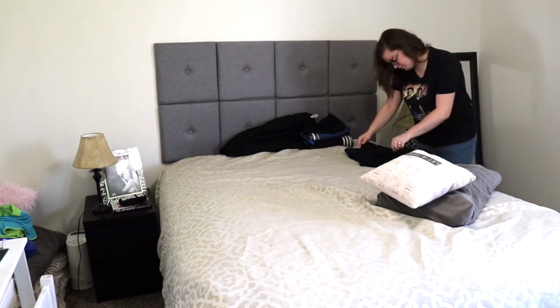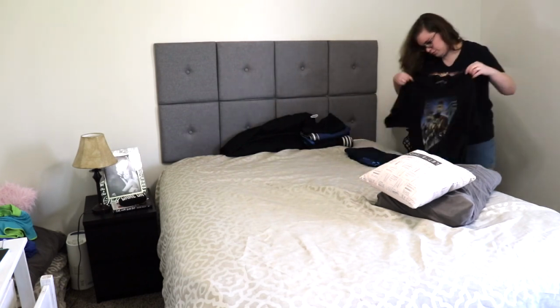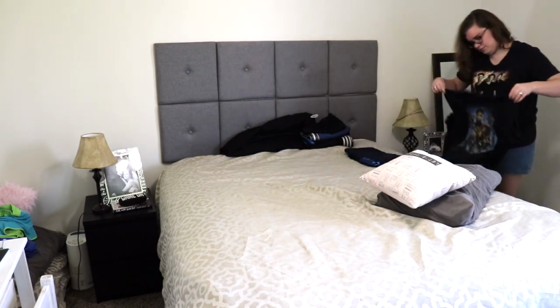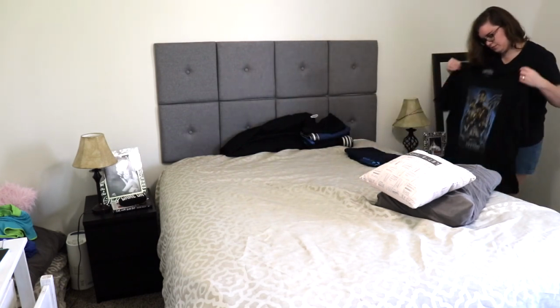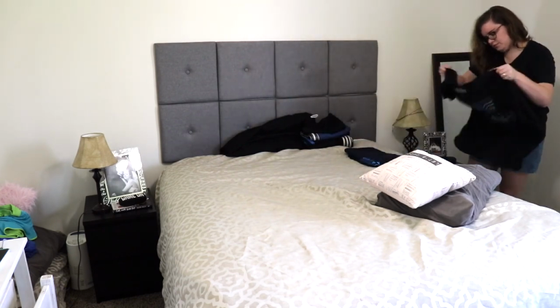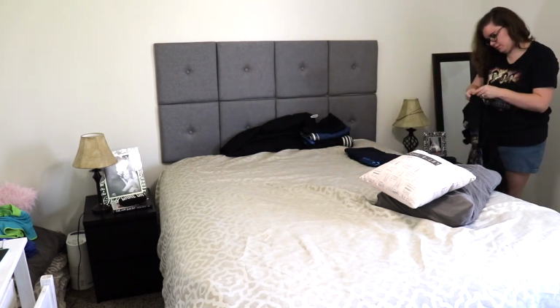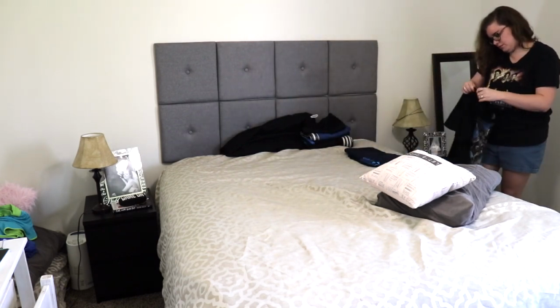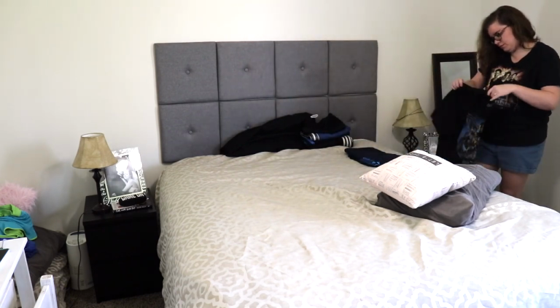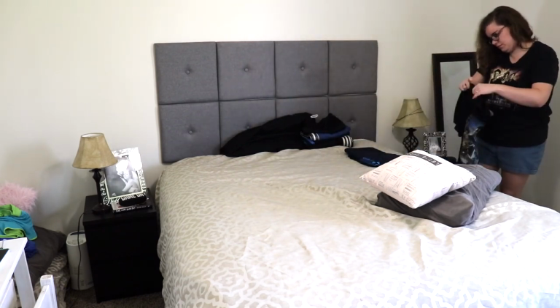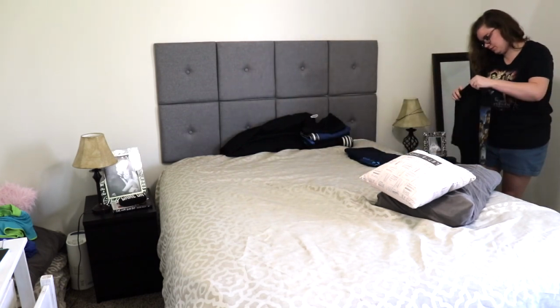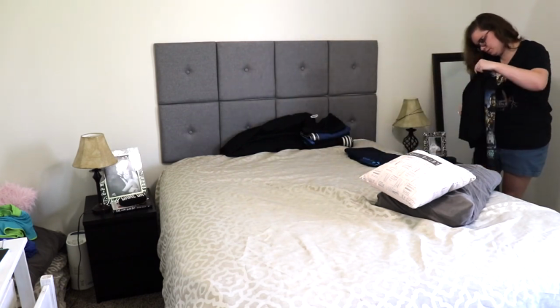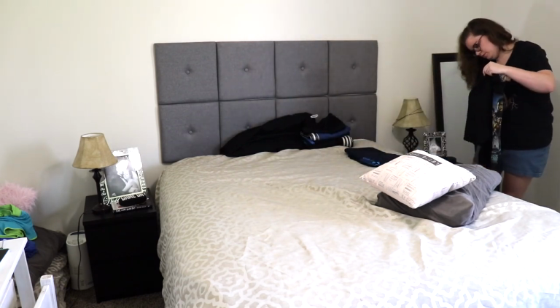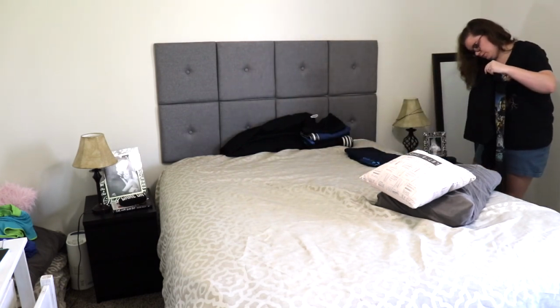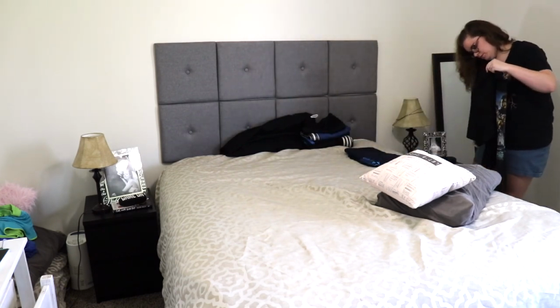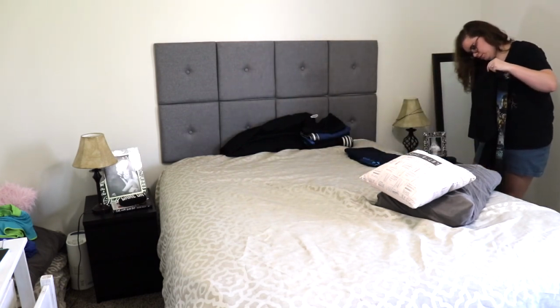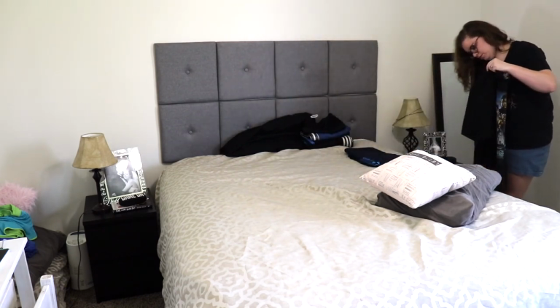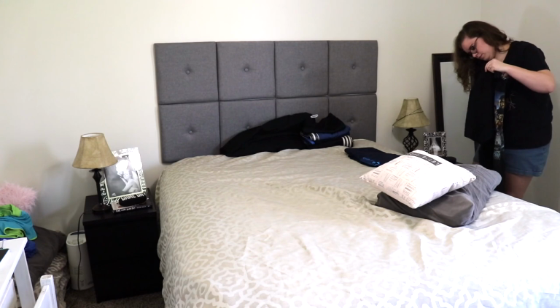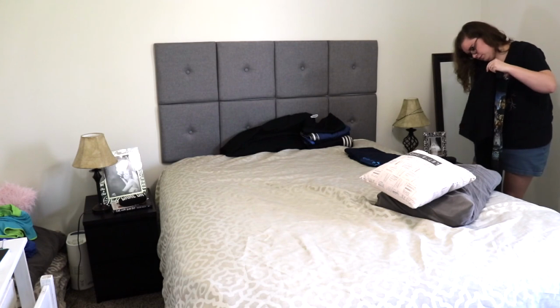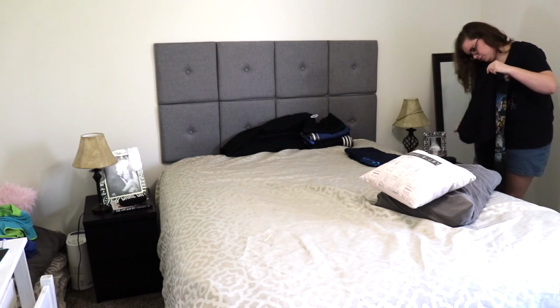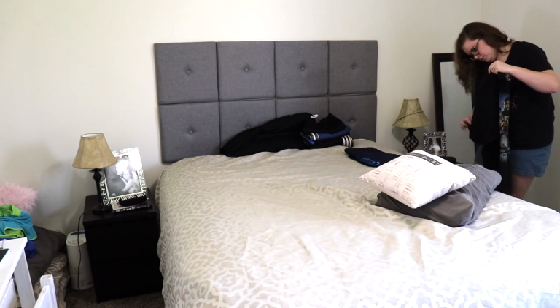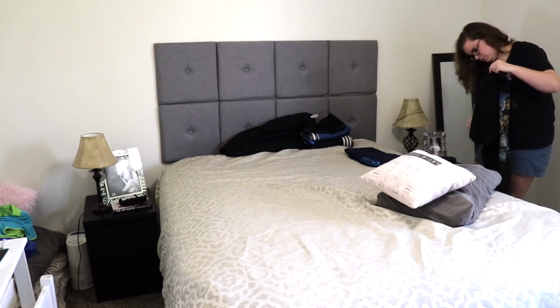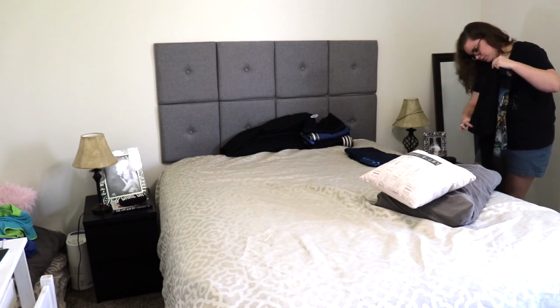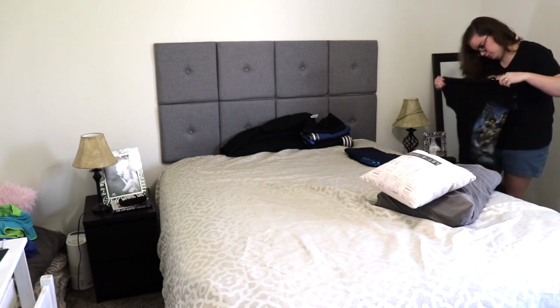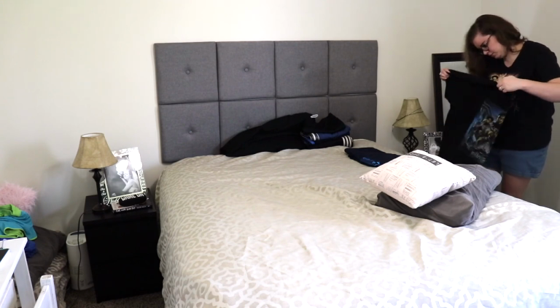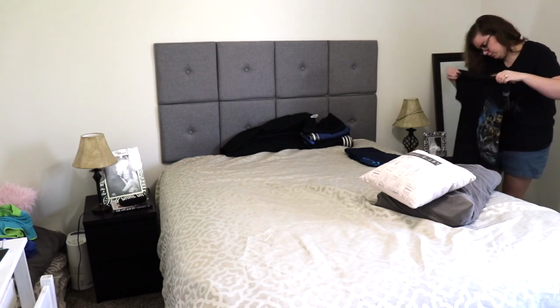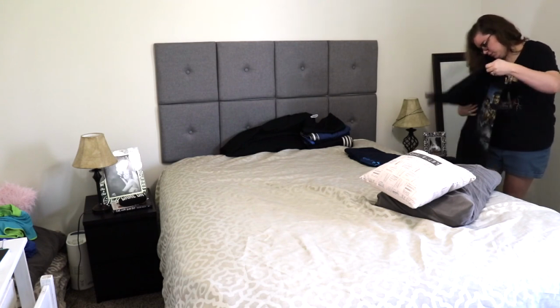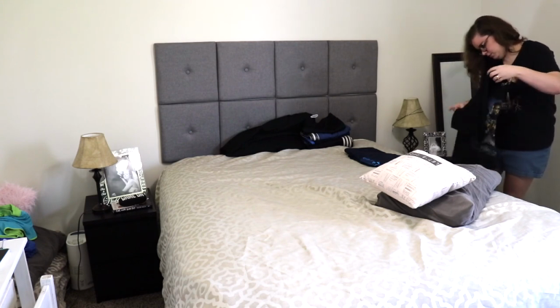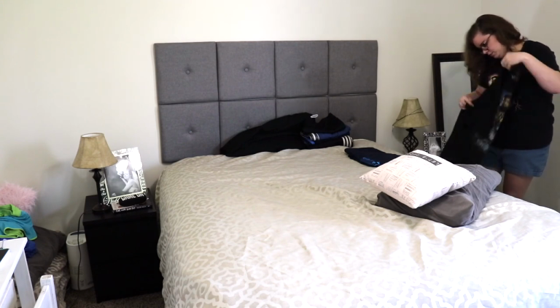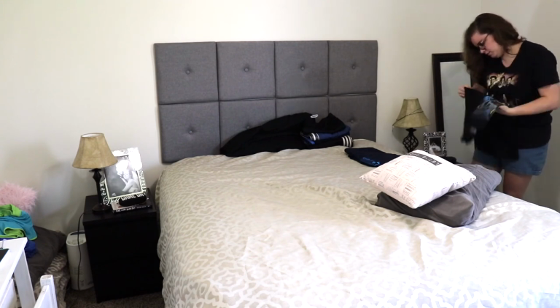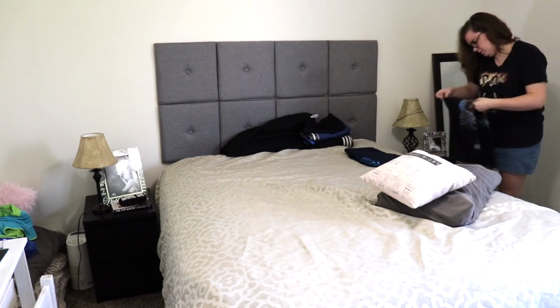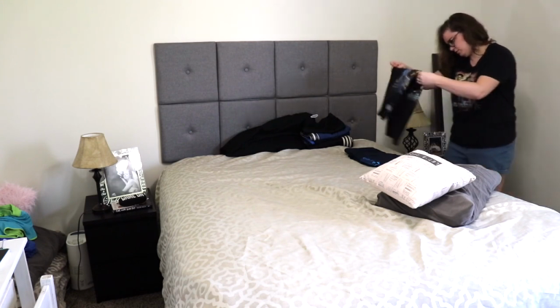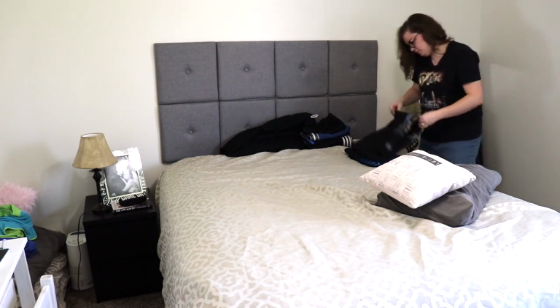To start off my power hour, I'm just going to begin in our master bedroom by making our bed.